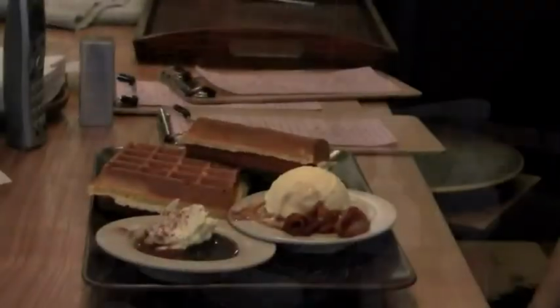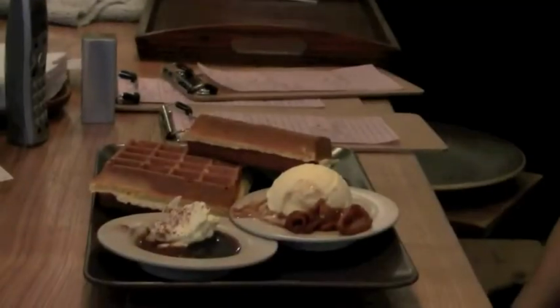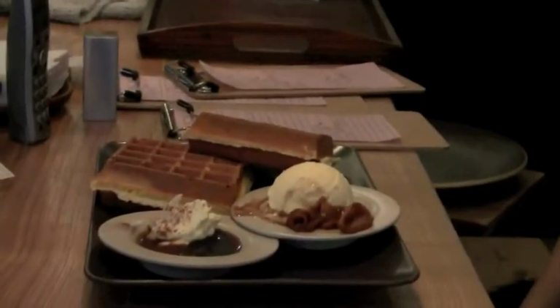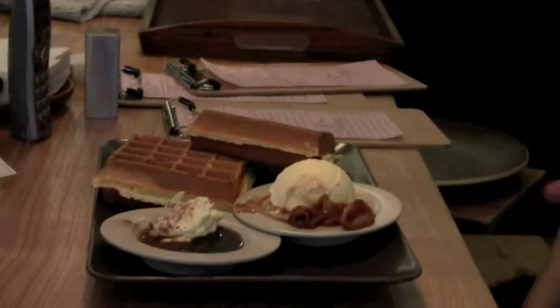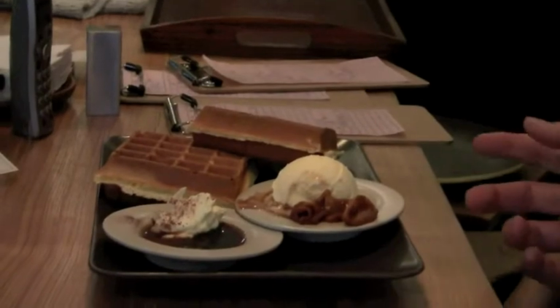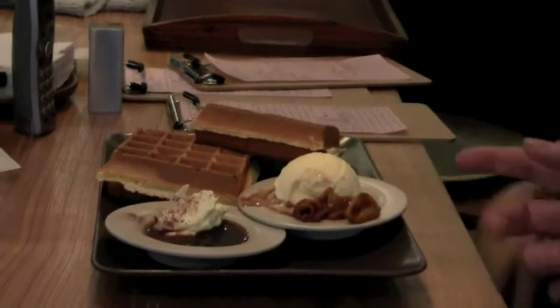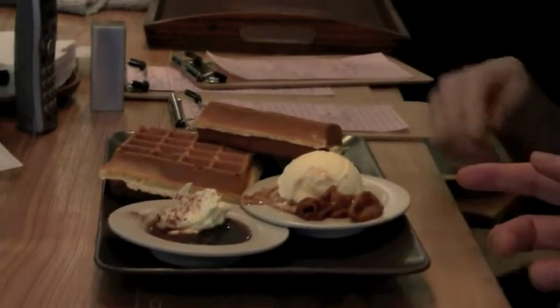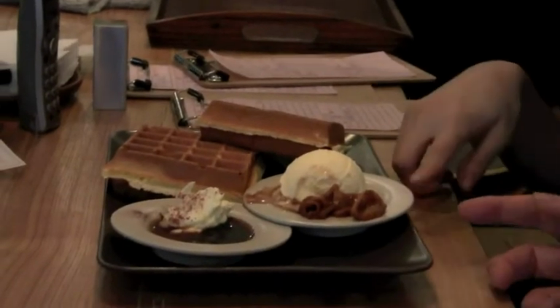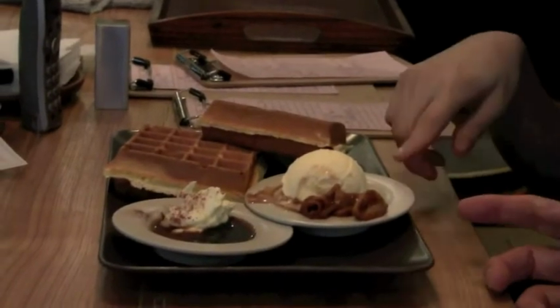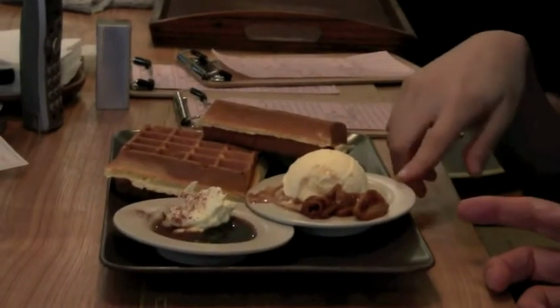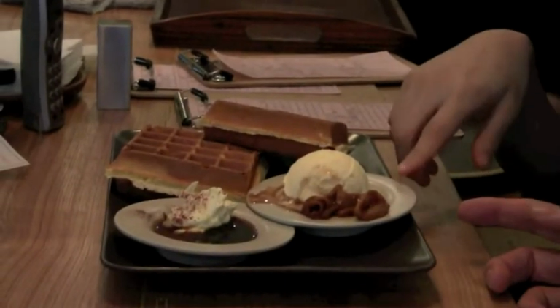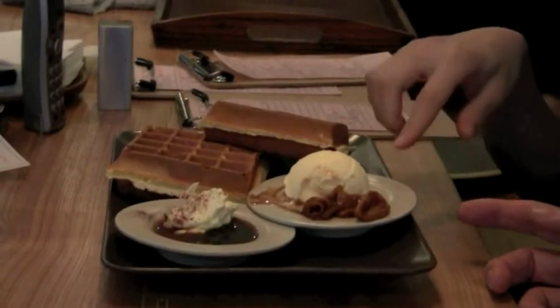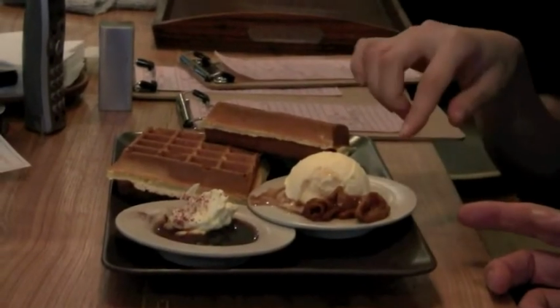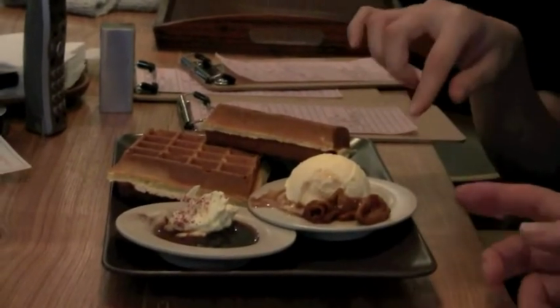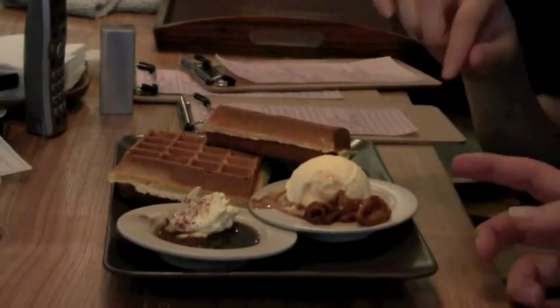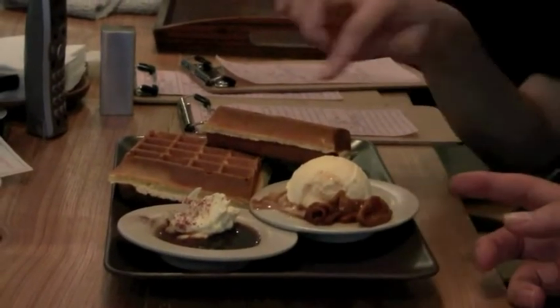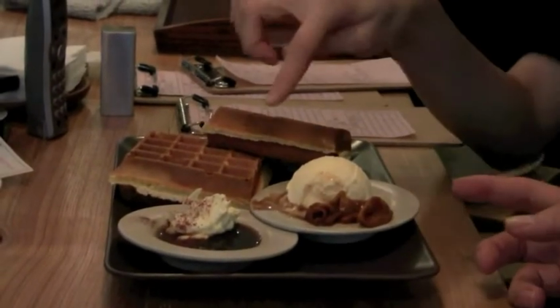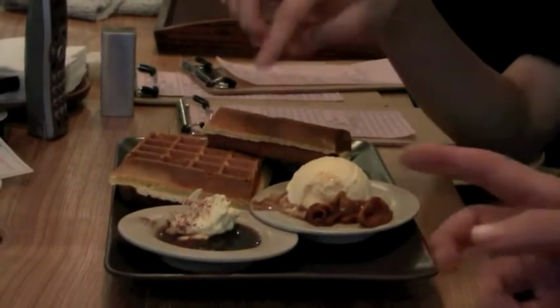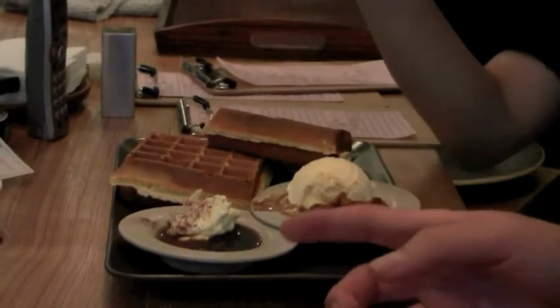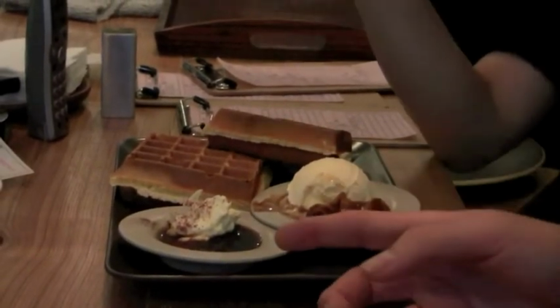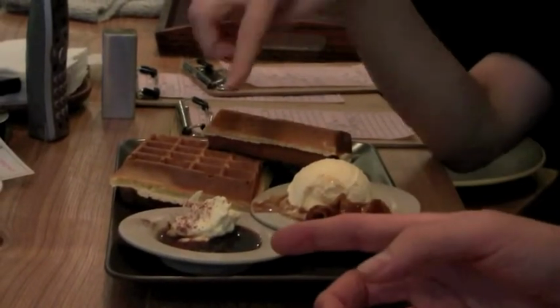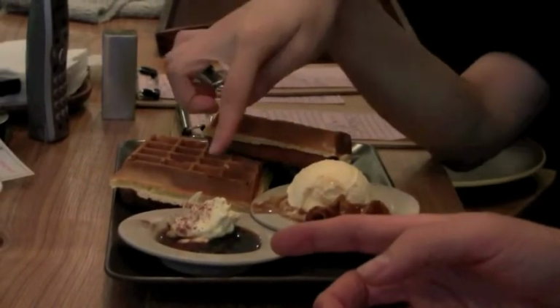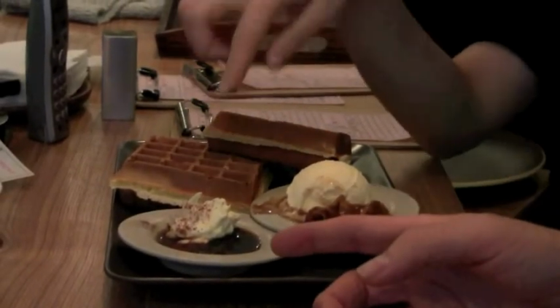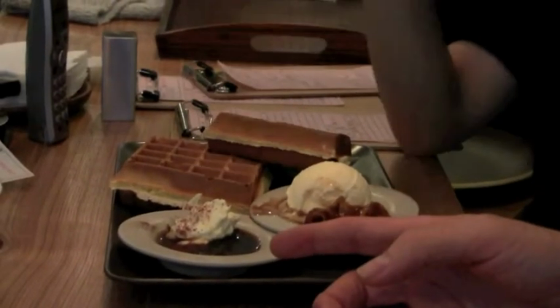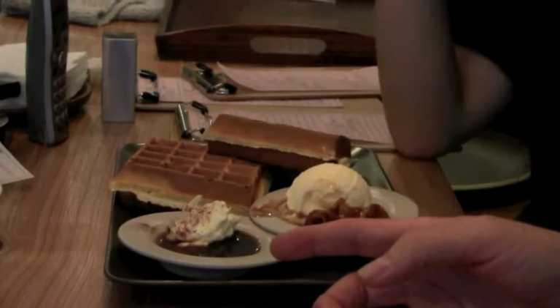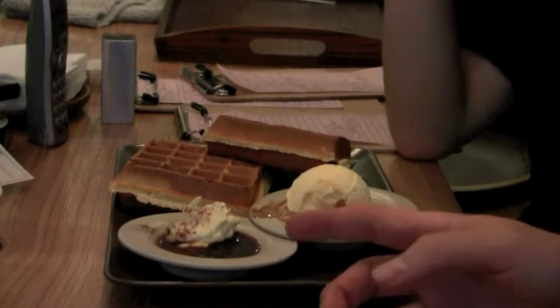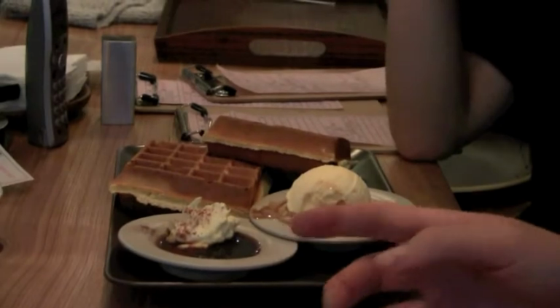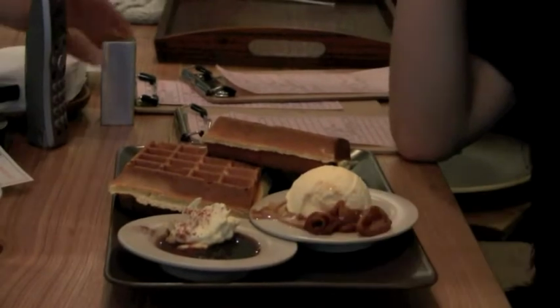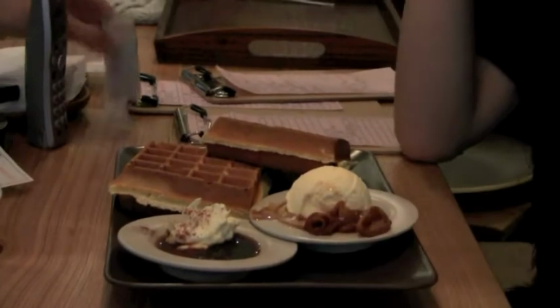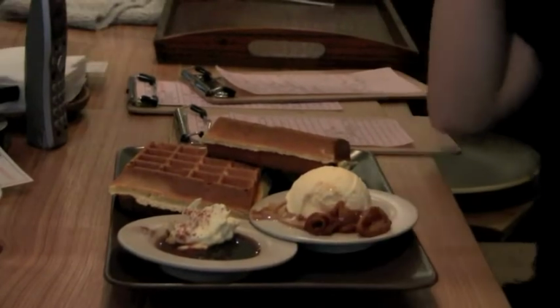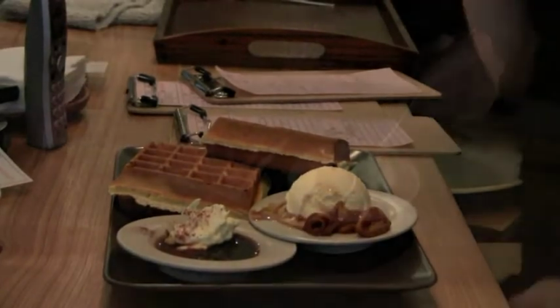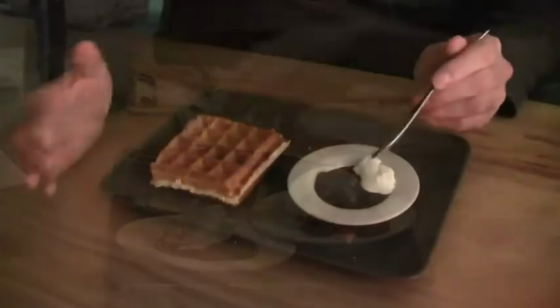So, which waffles are these? Apples. So, cinnamon apple — and this one? And tiramisu. Okay, thank you.